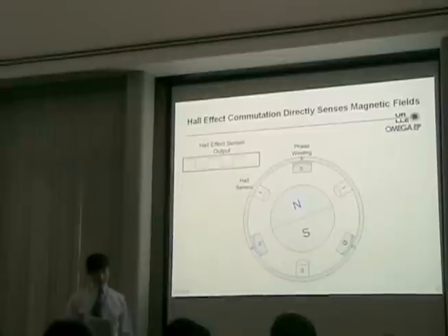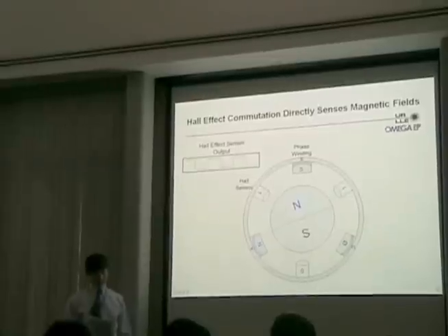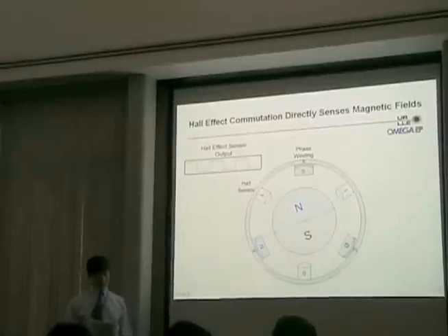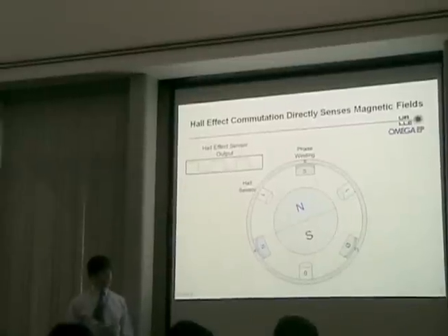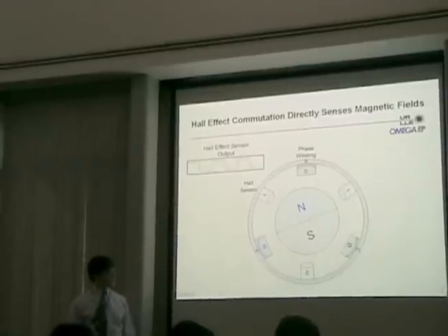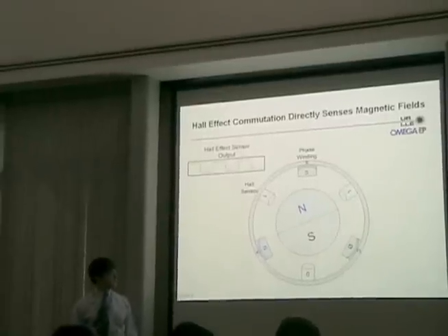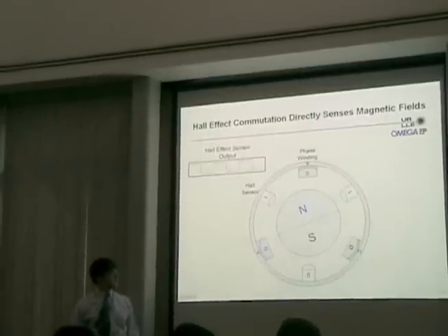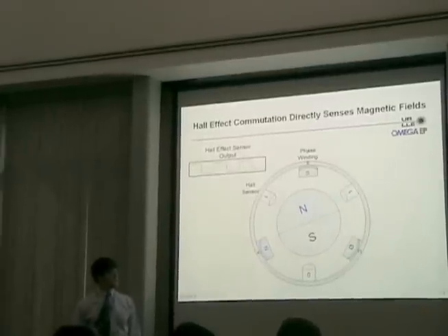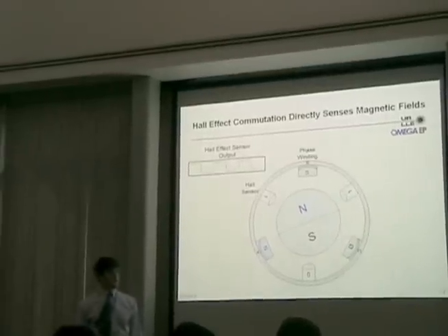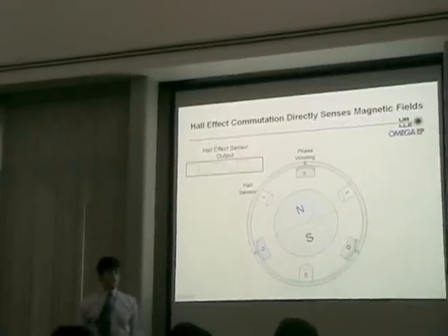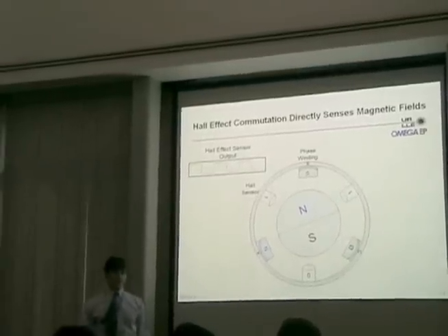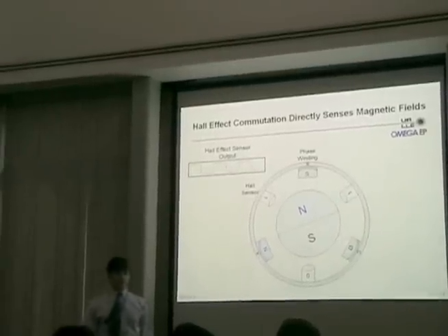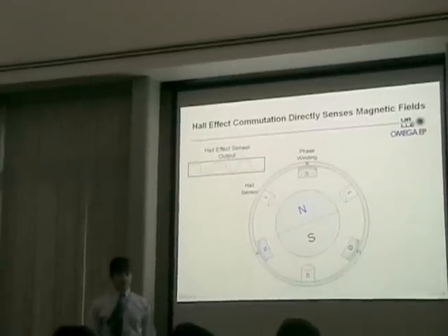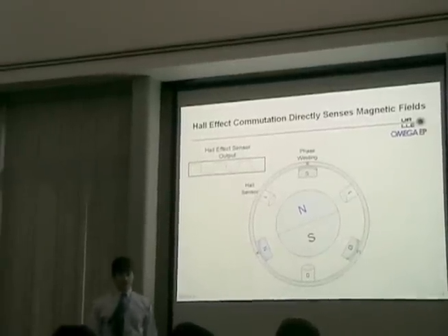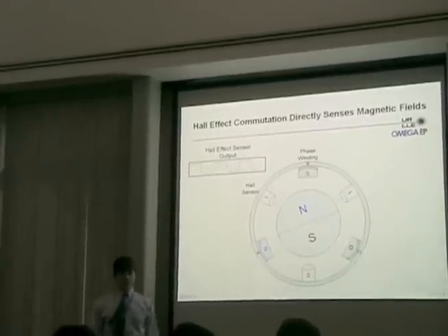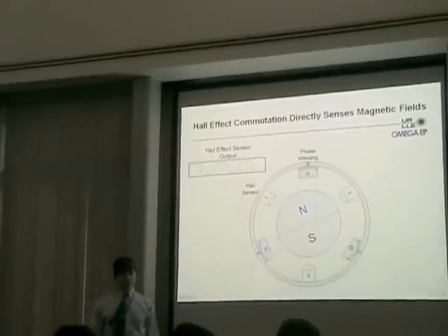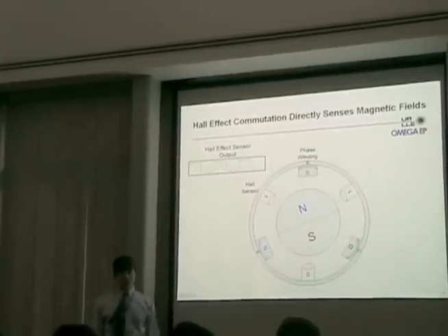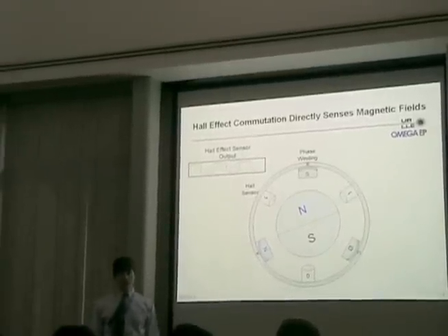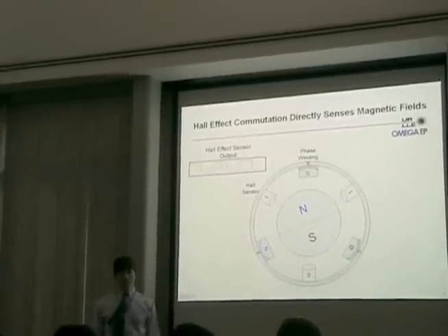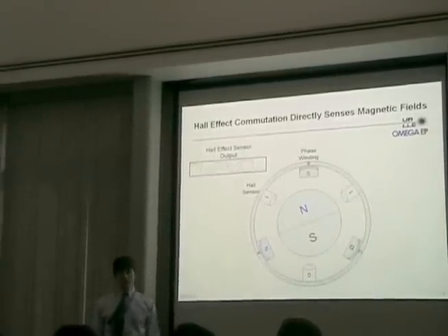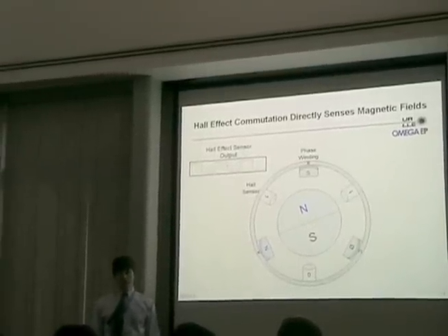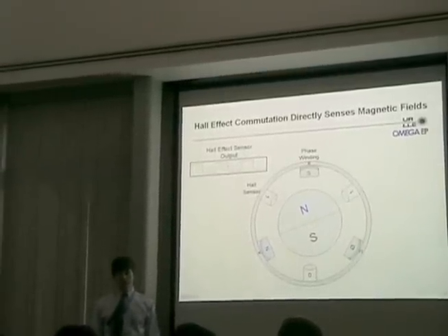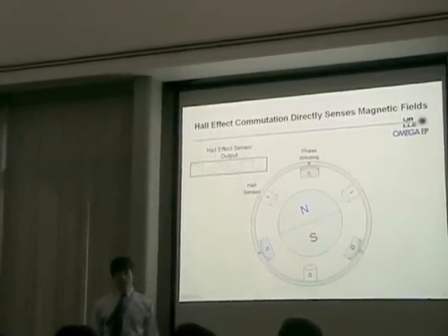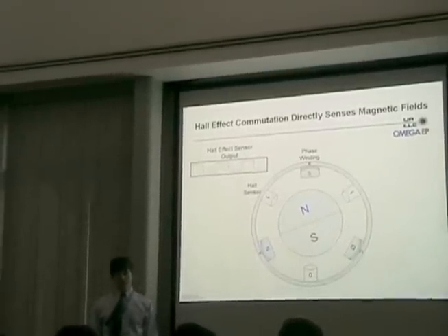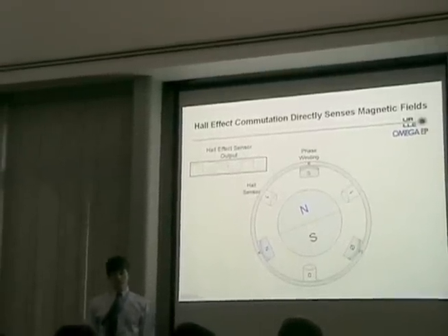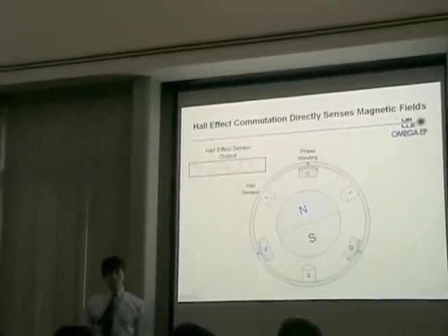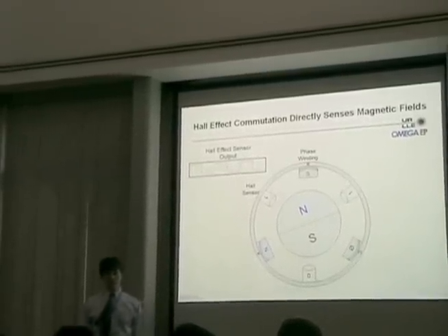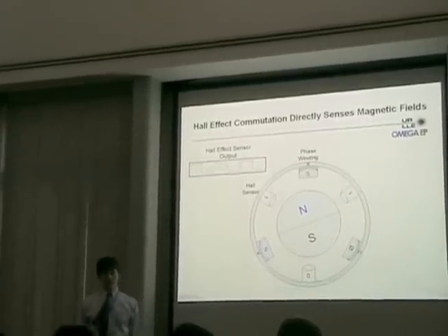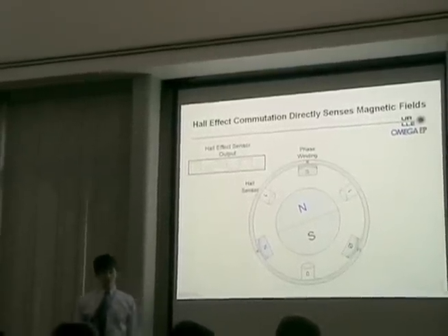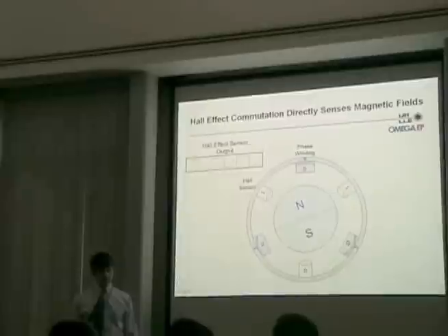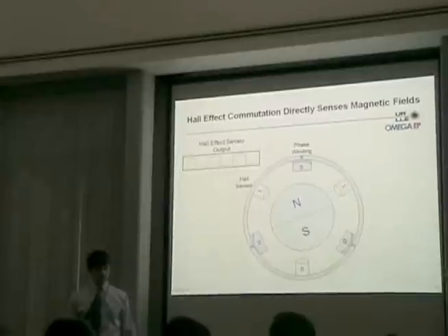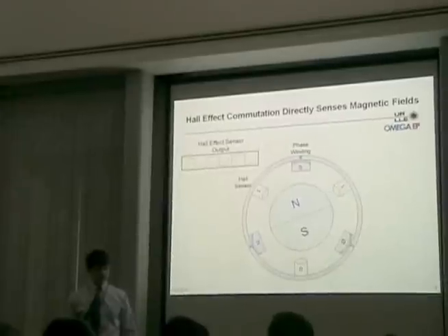If the hall sensors were to fail, the microcontroller would no longer know the orientation of the rotor and would not be able to commutate the motor.